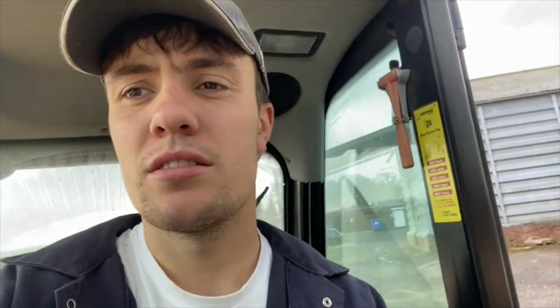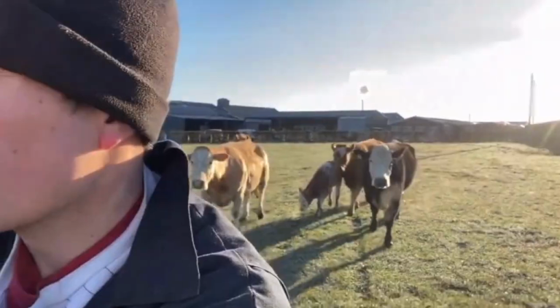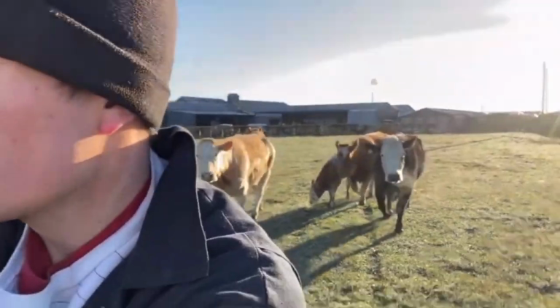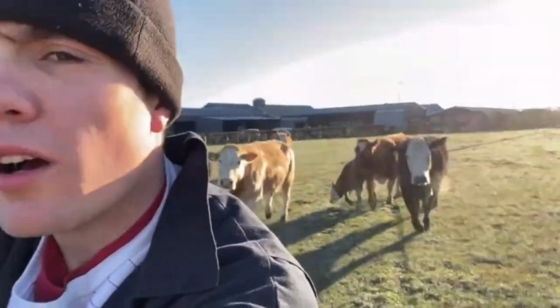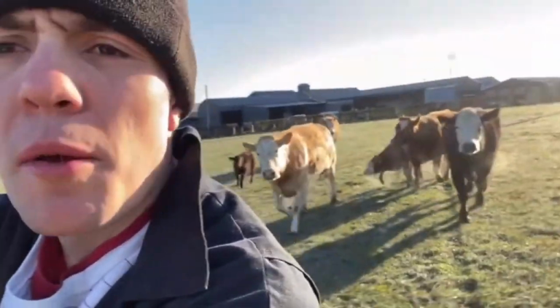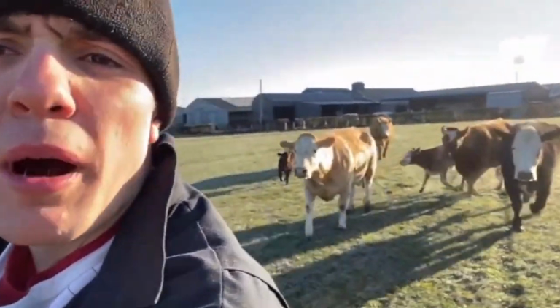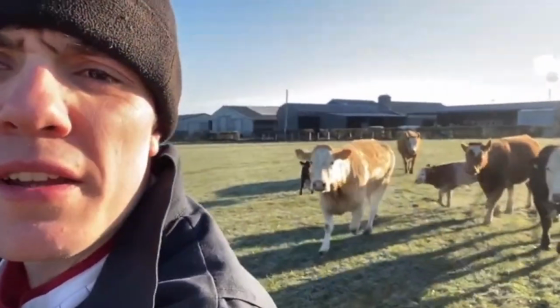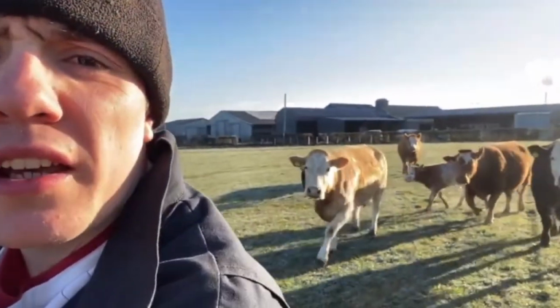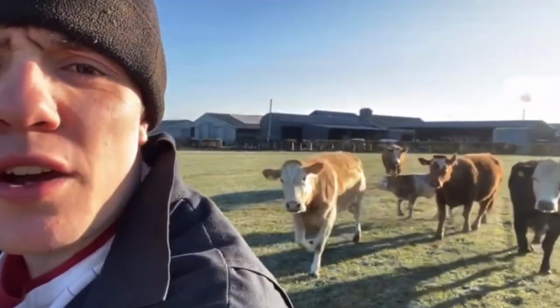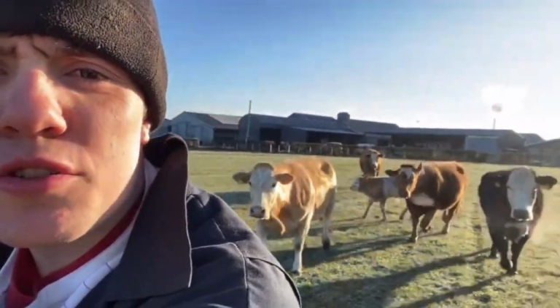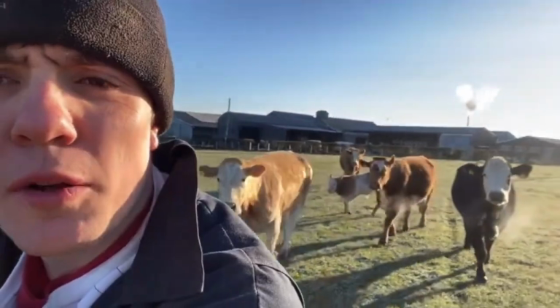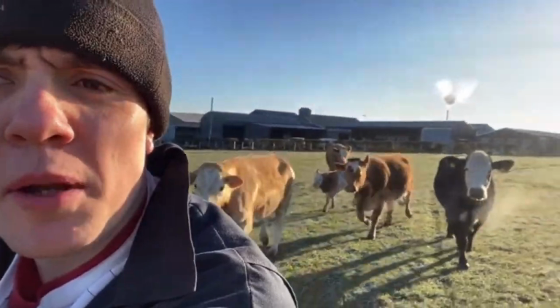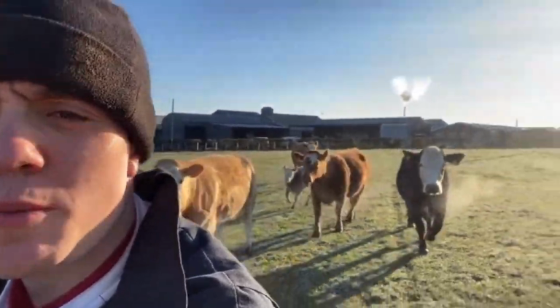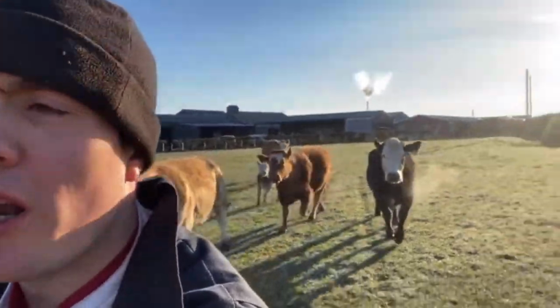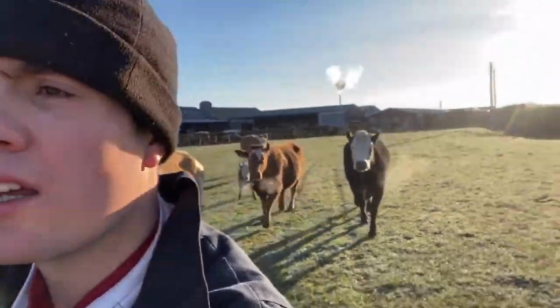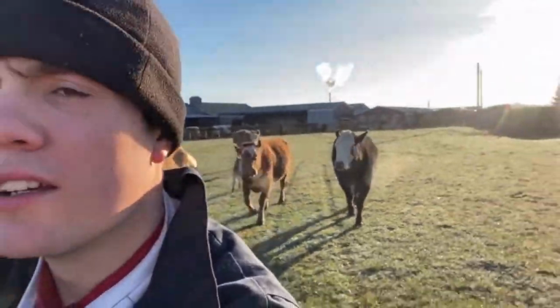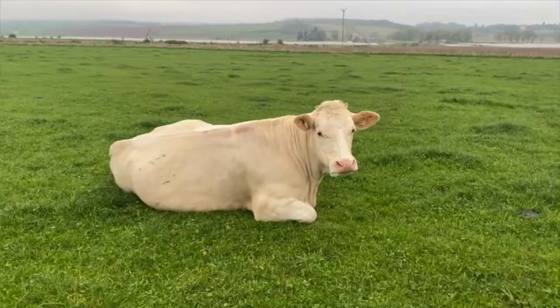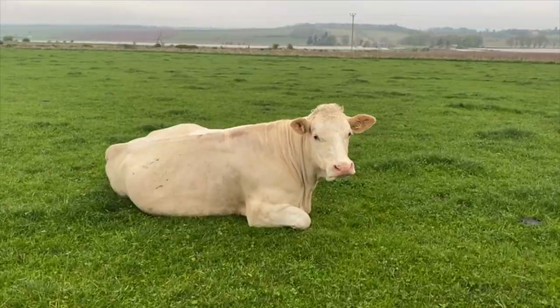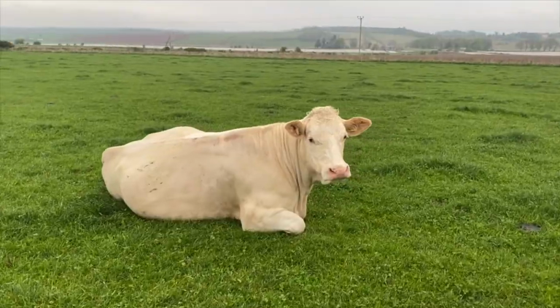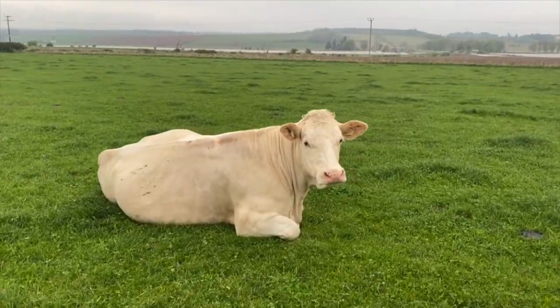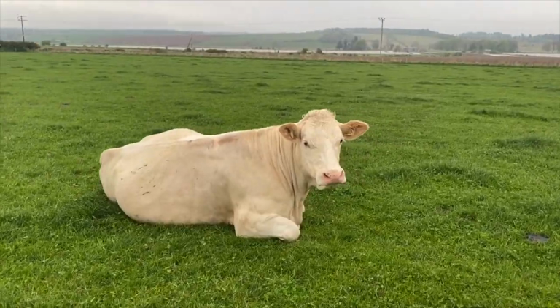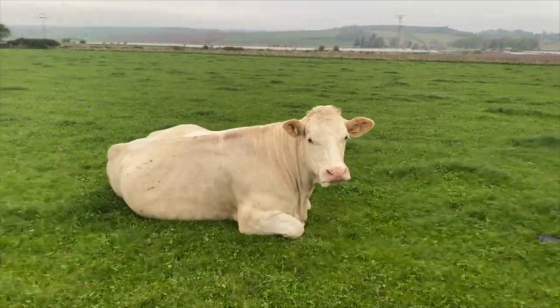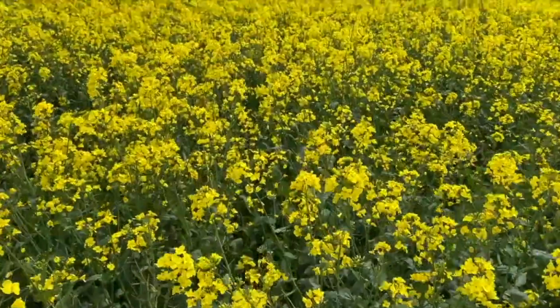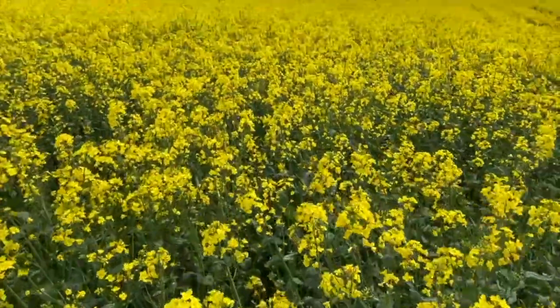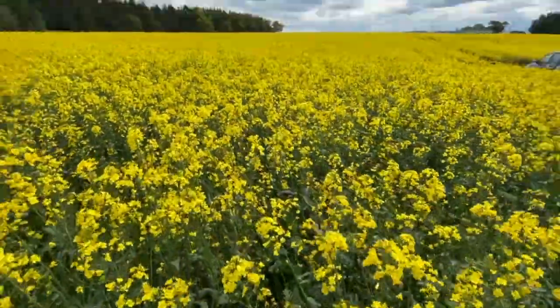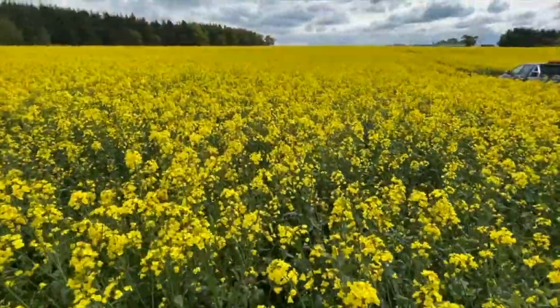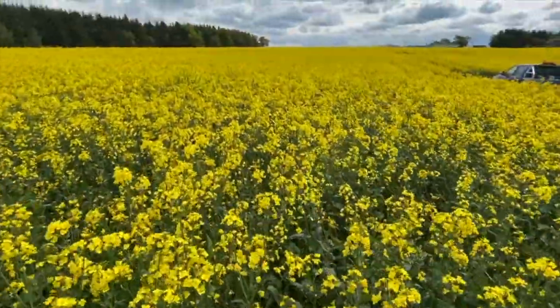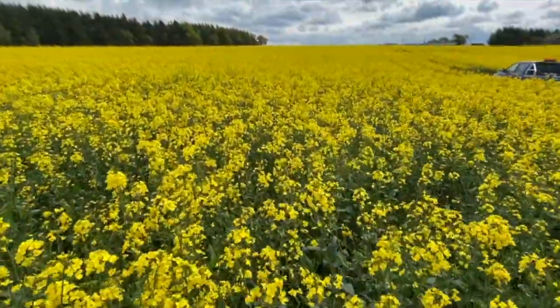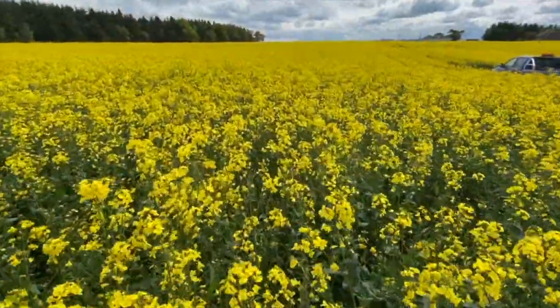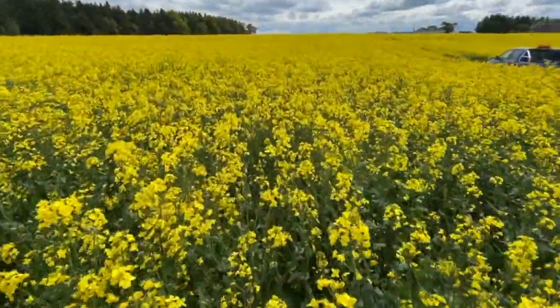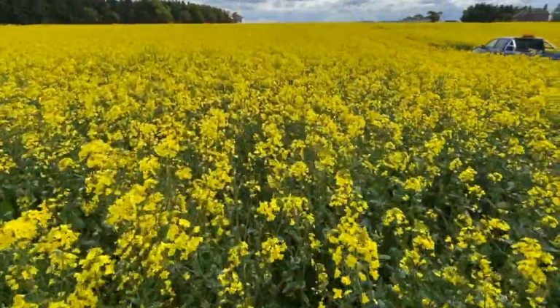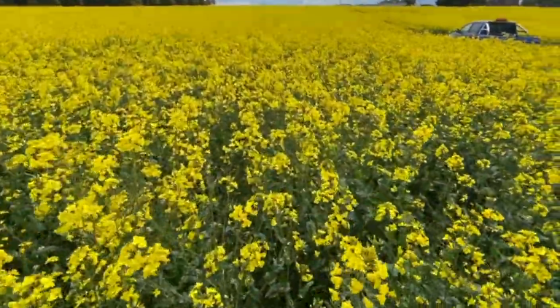We've got a party of cows following me this morning. Morning Holly. I'm just in the field of rape at the moment.